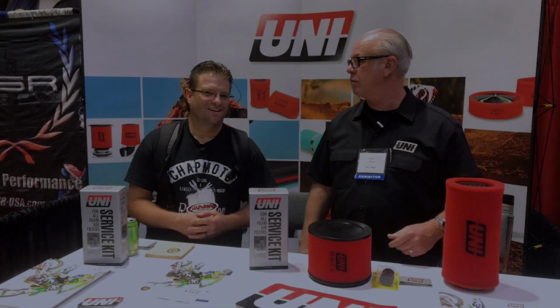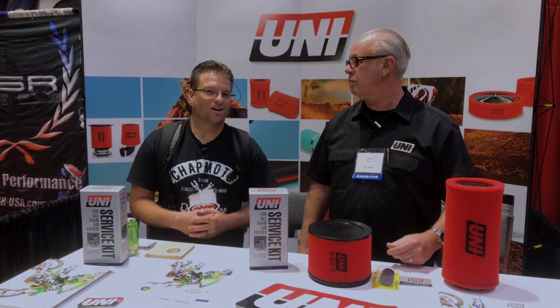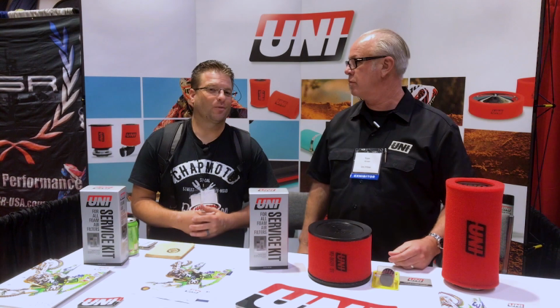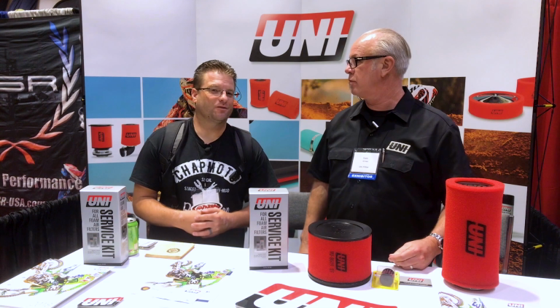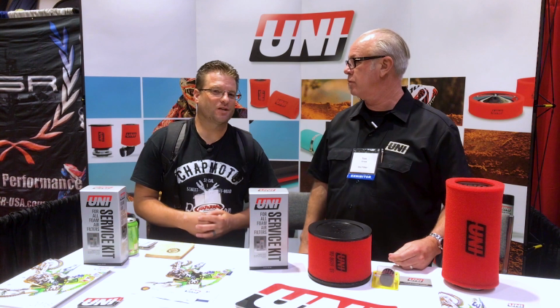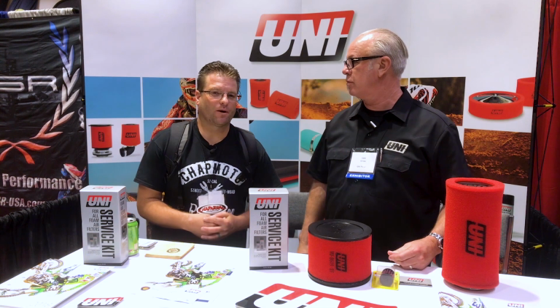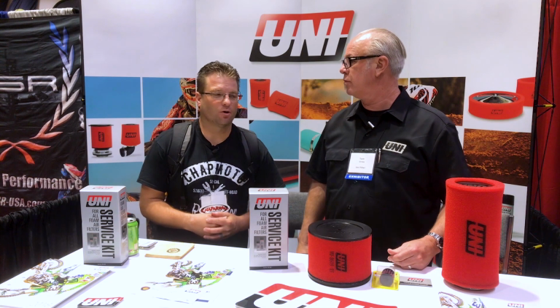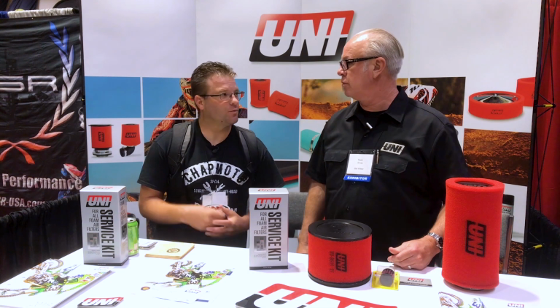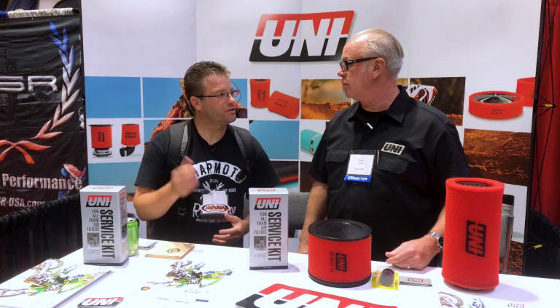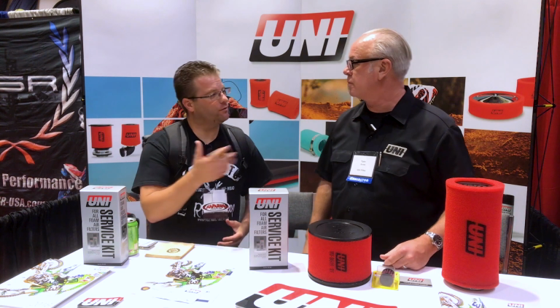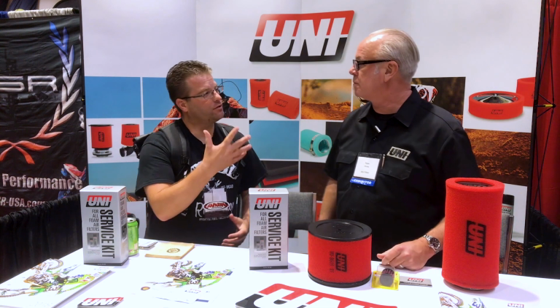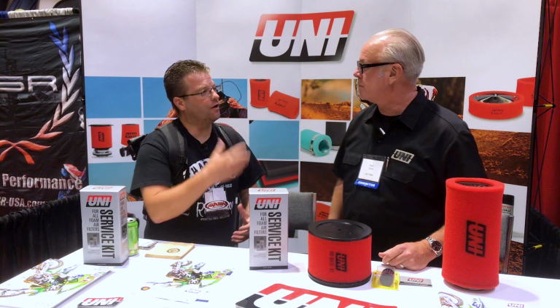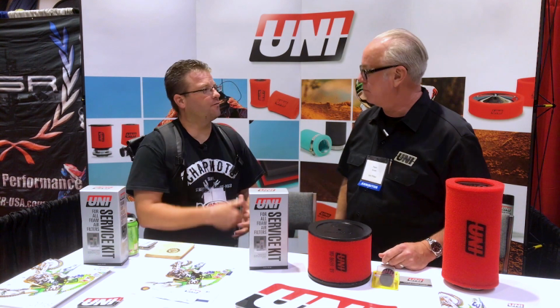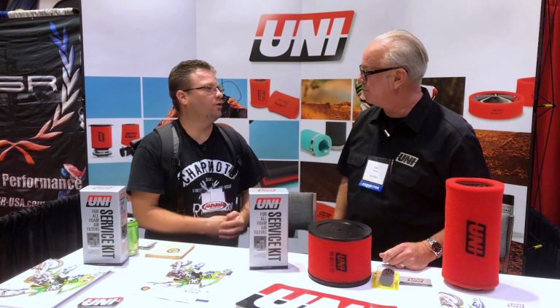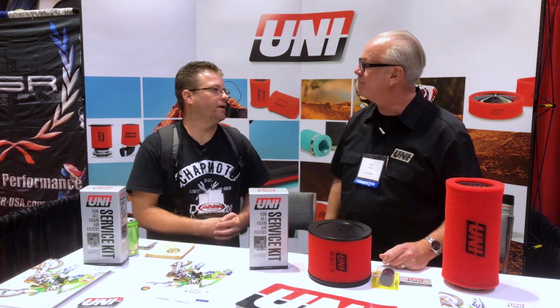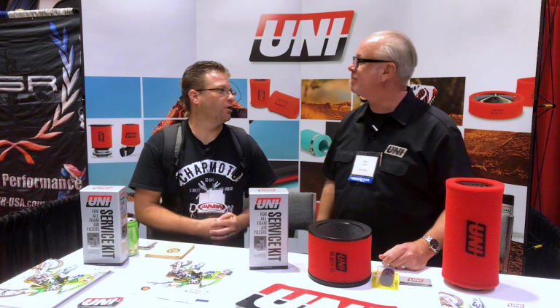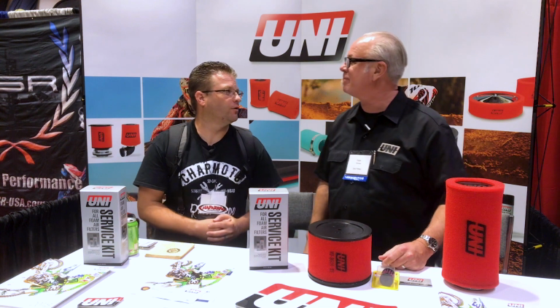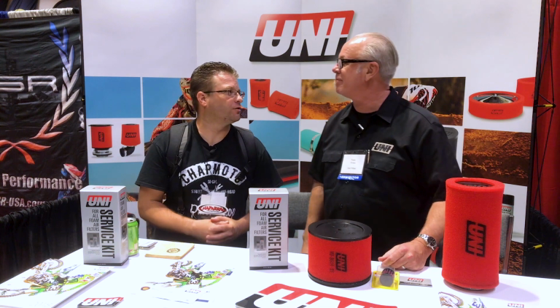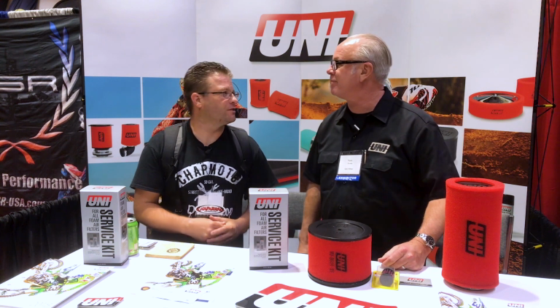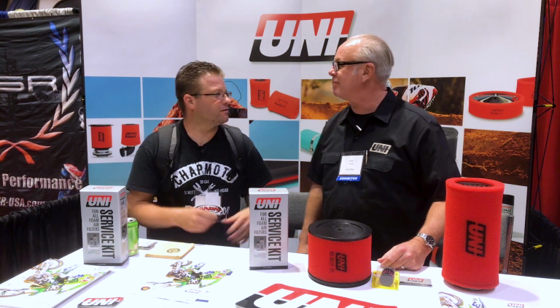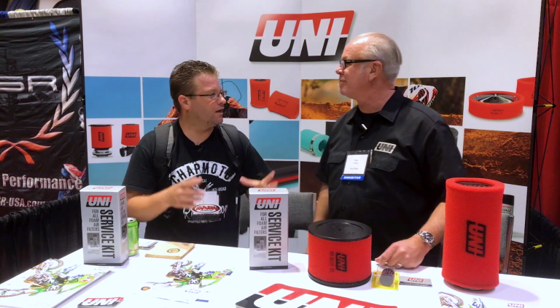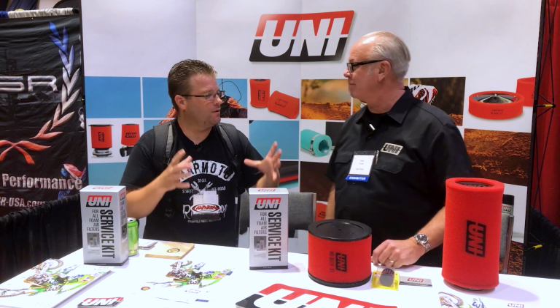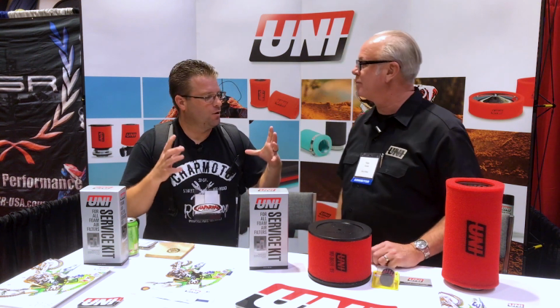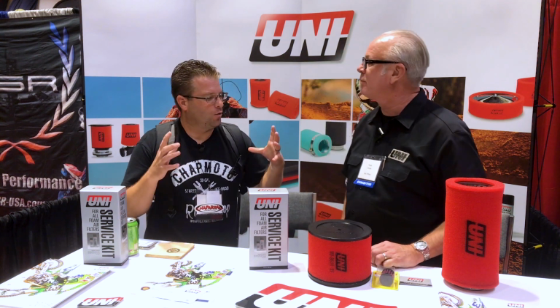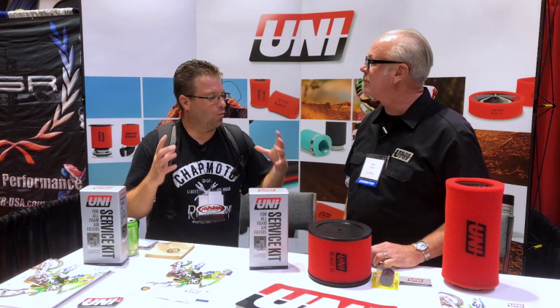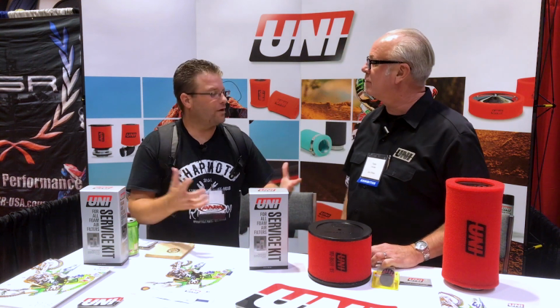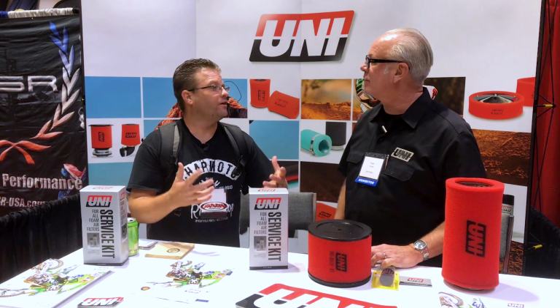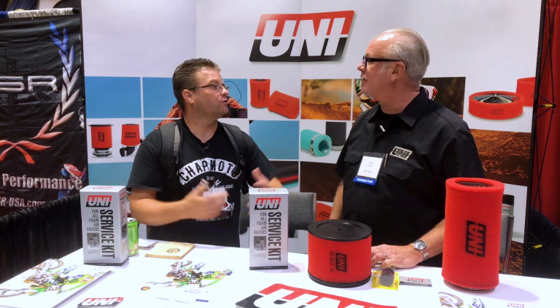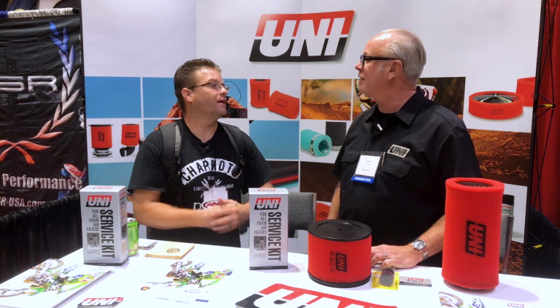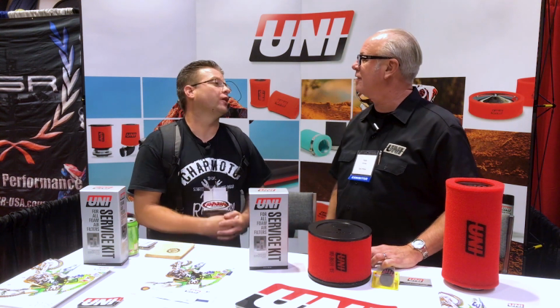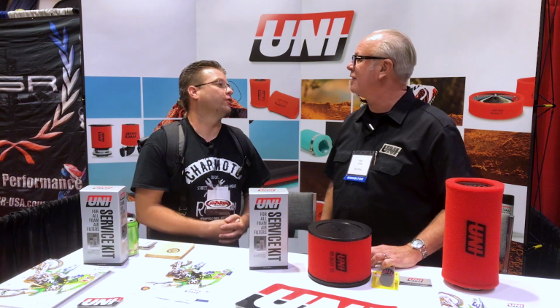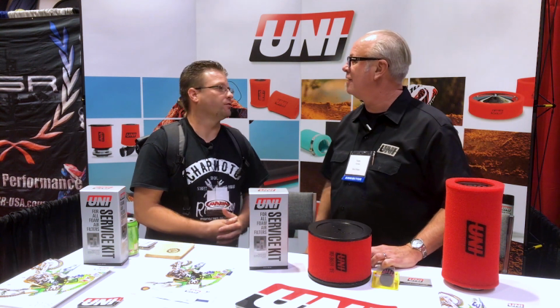Carl Bradshaw from Chaparral Motorsports here with Tom from Uni Air Filters. Tom, why do vehicles need air filters?